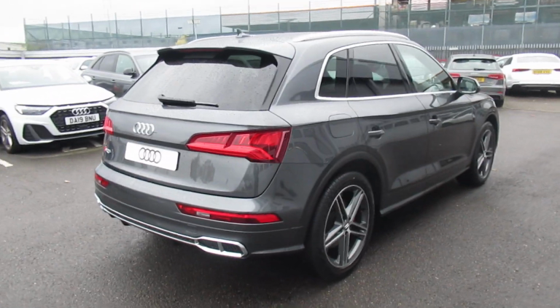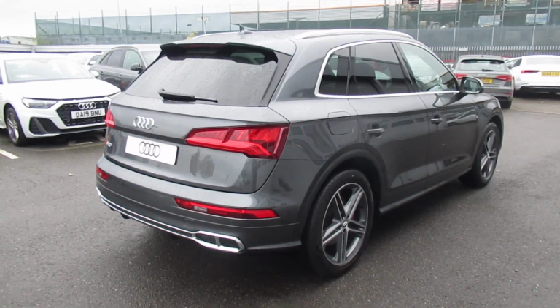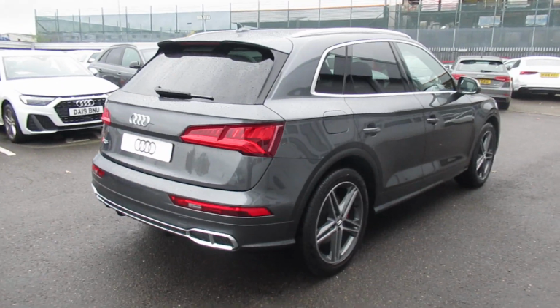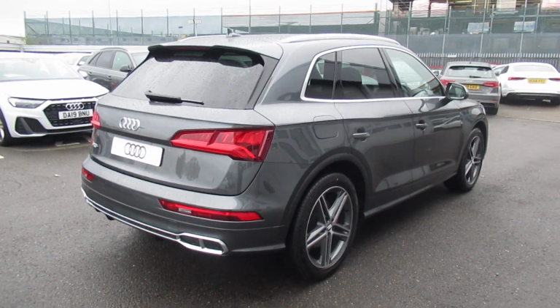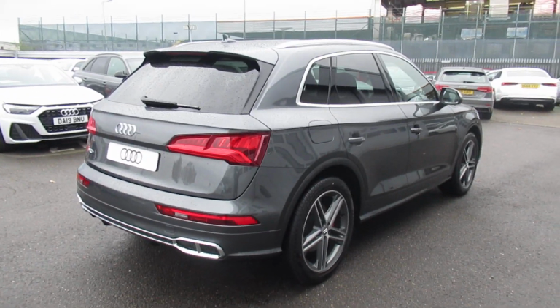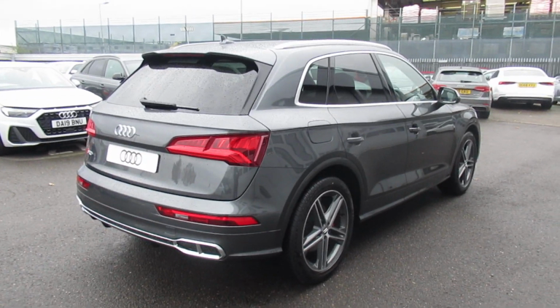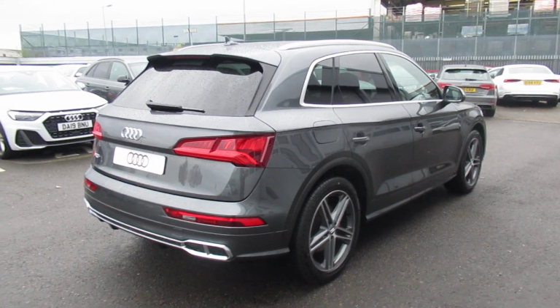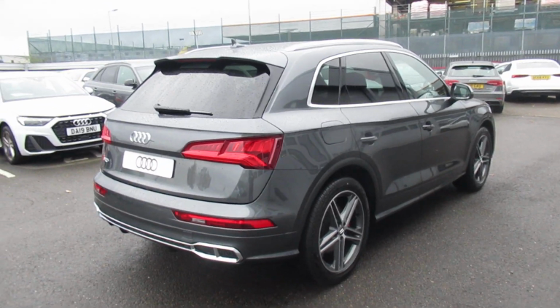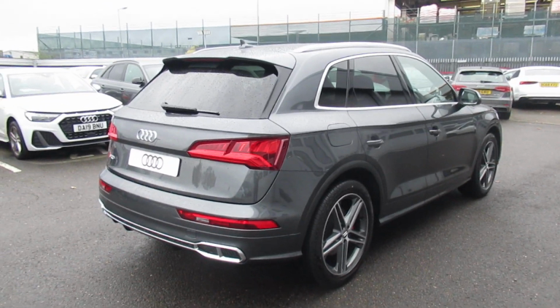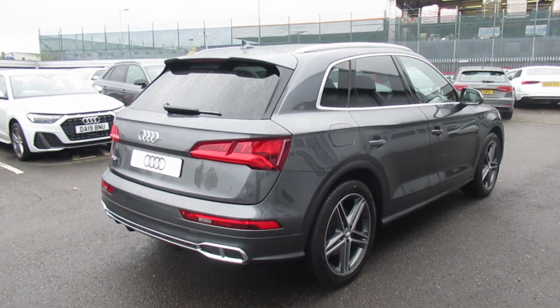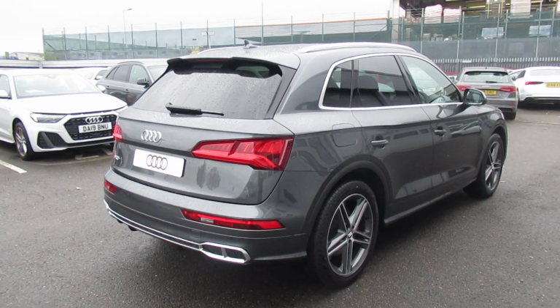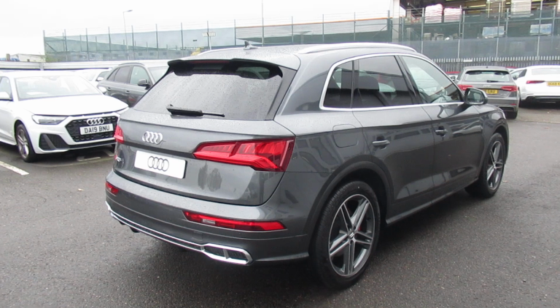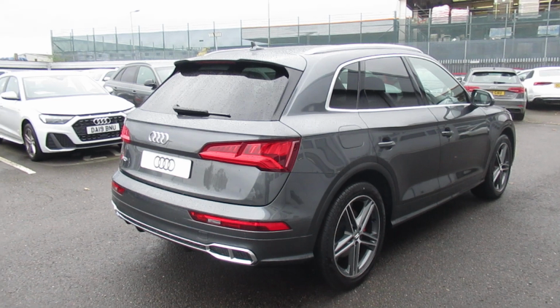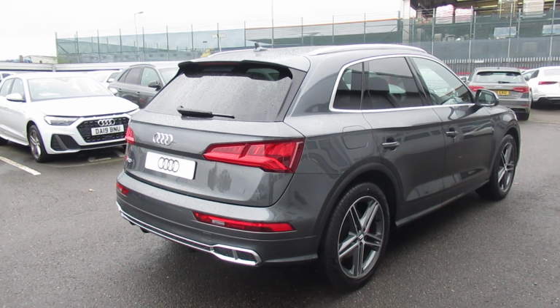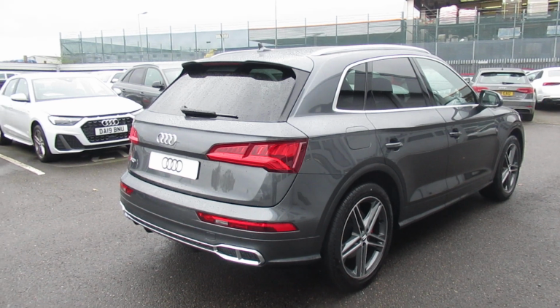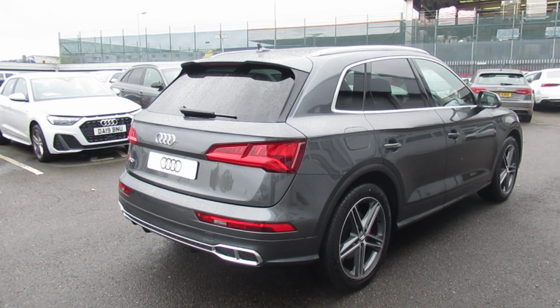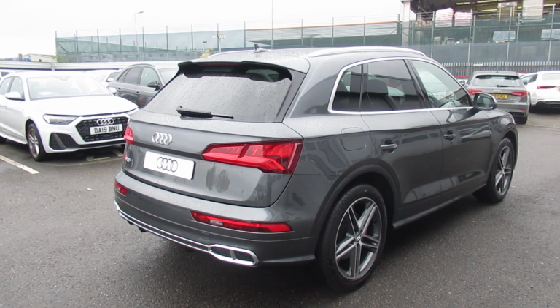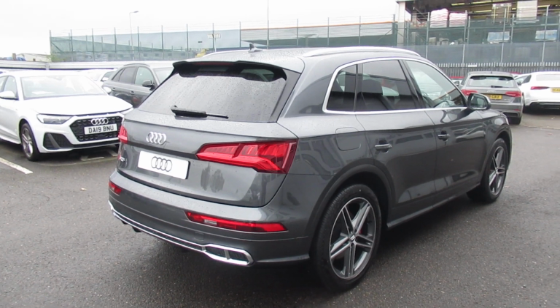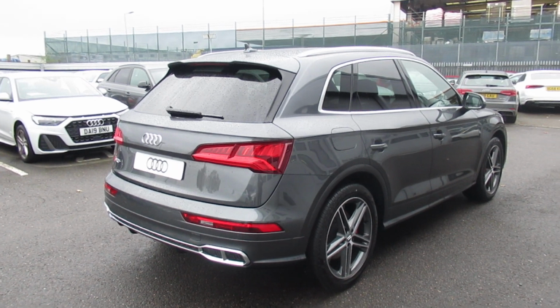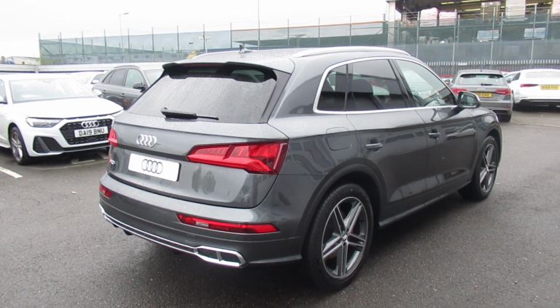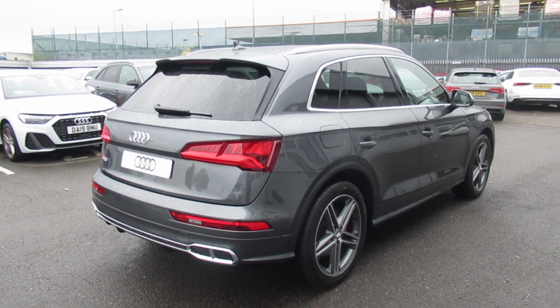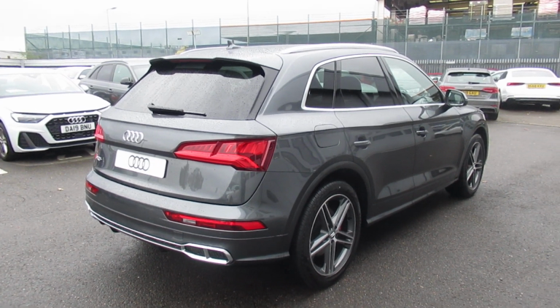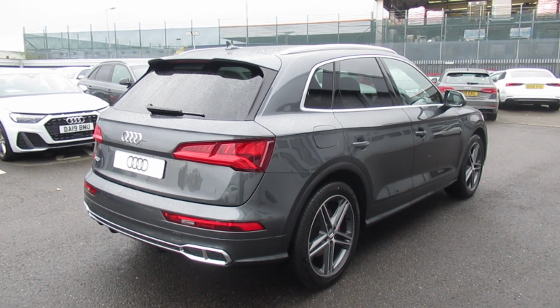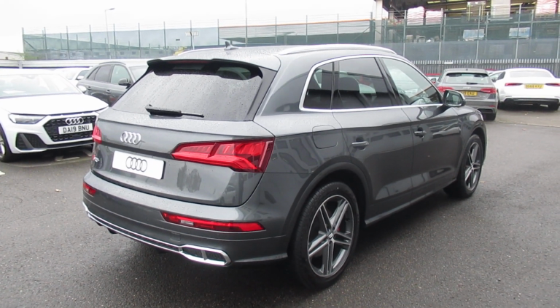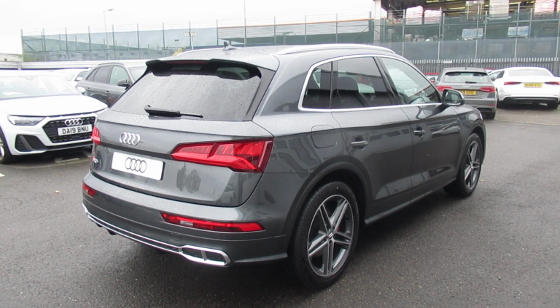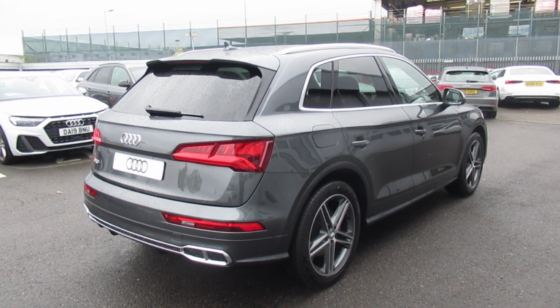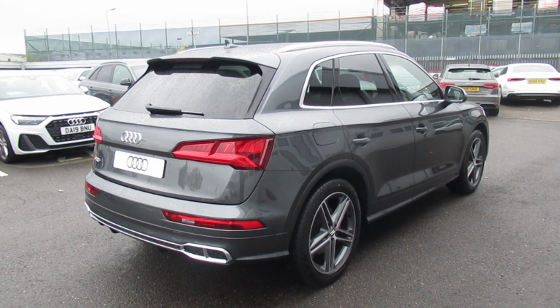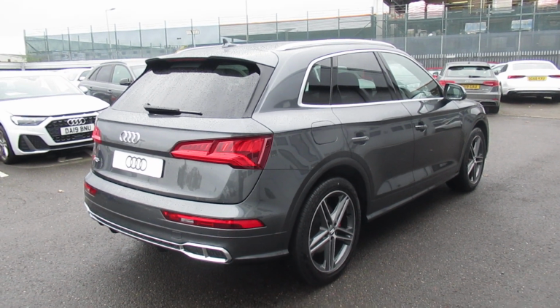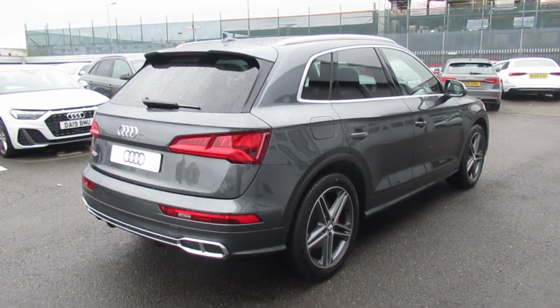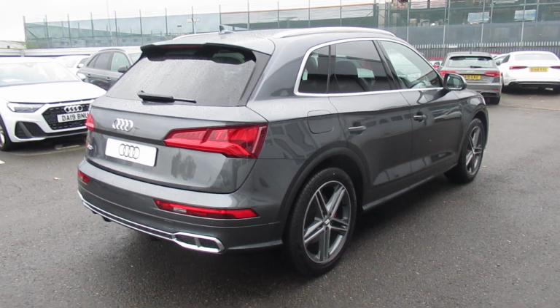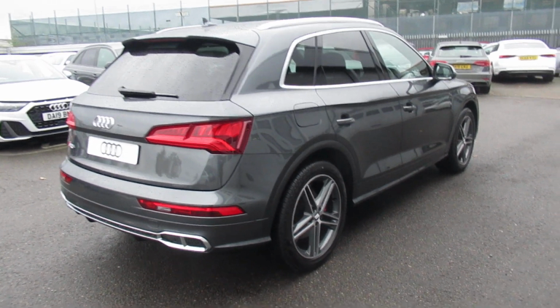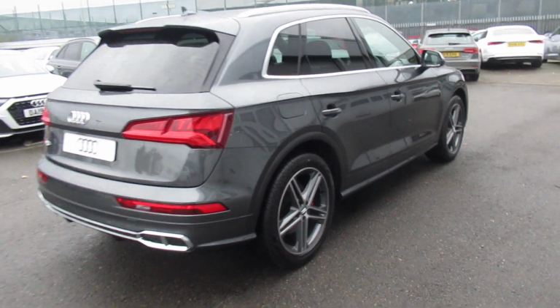Now this is a brand new Audi vehicle so you will get a 3 years warranty and 3 years roadside assistance from the manufacturer.